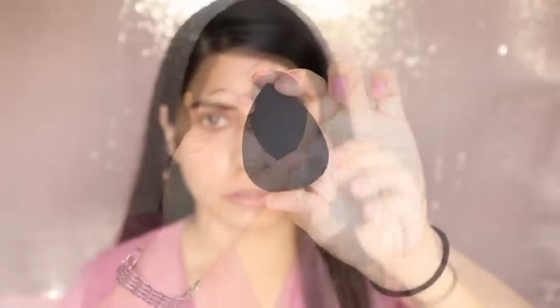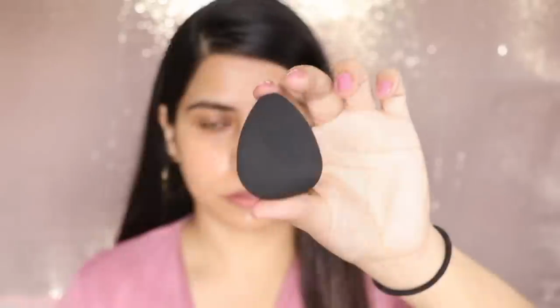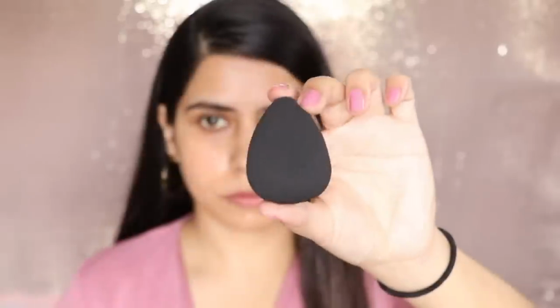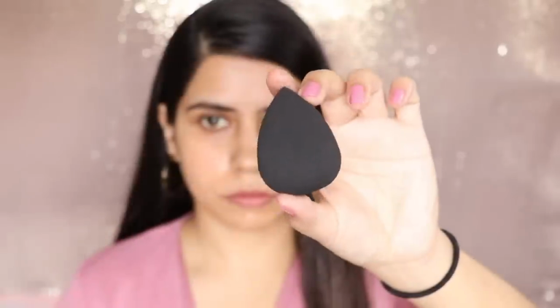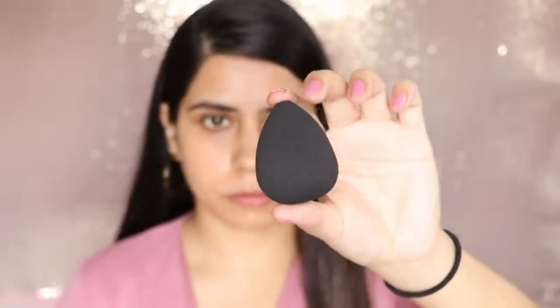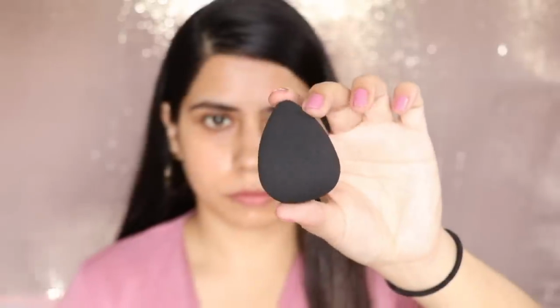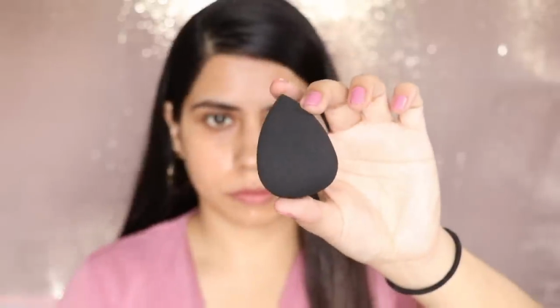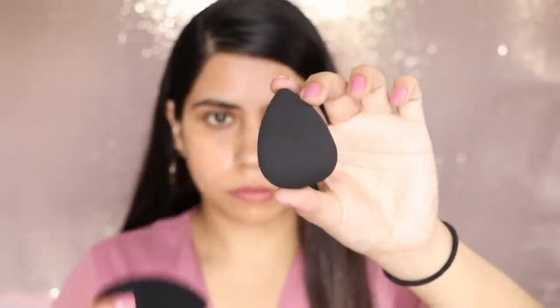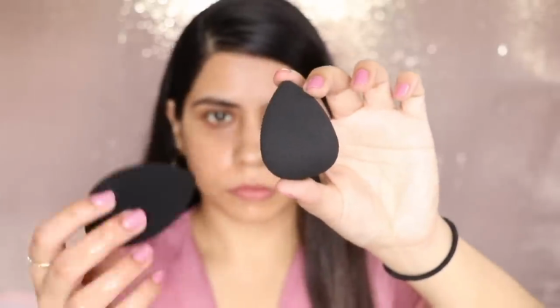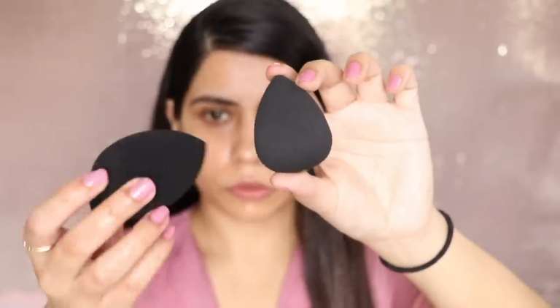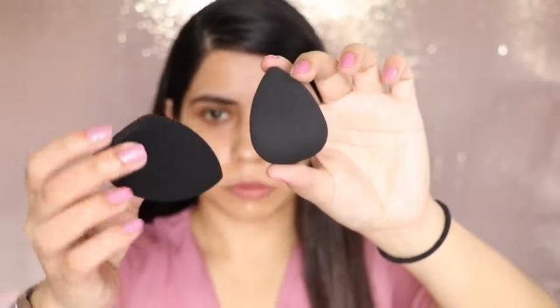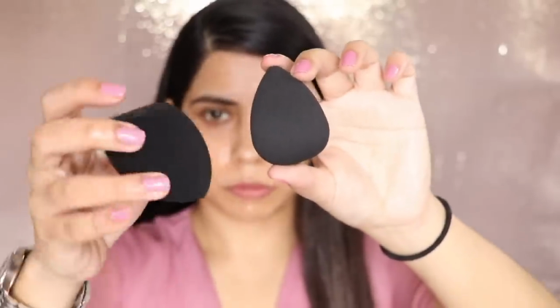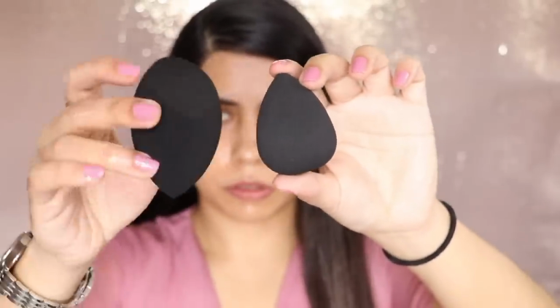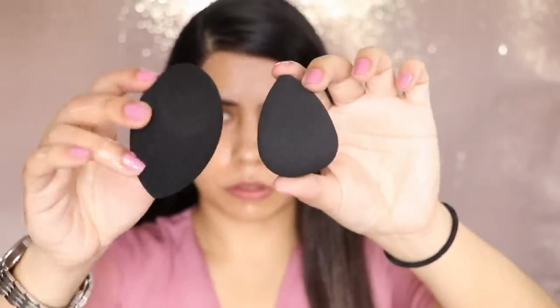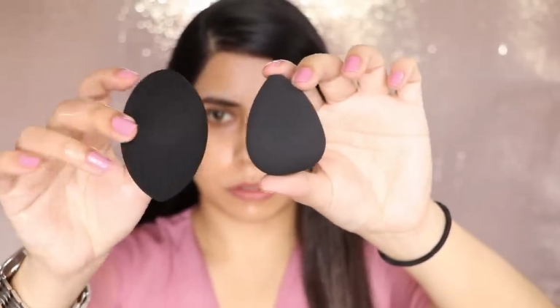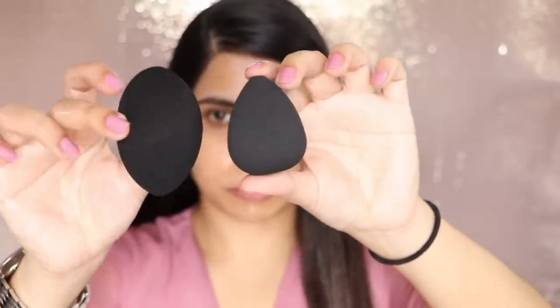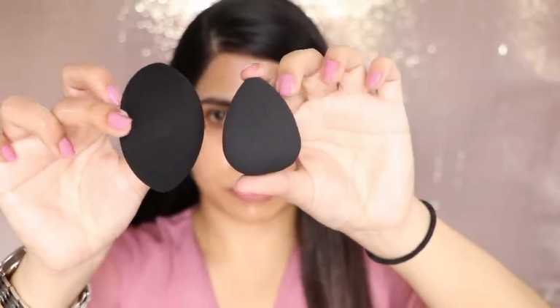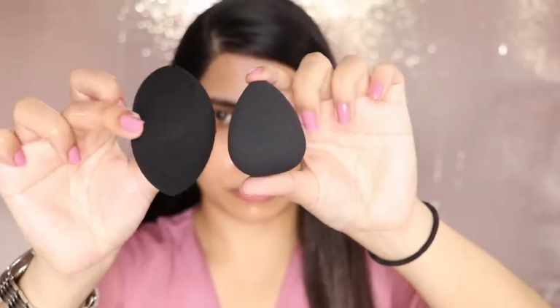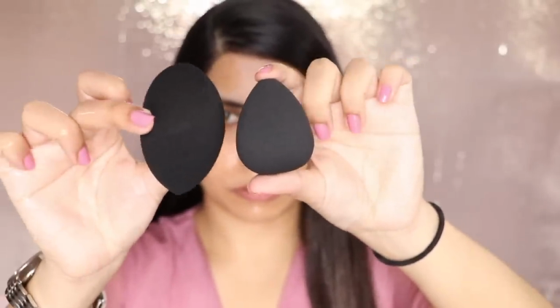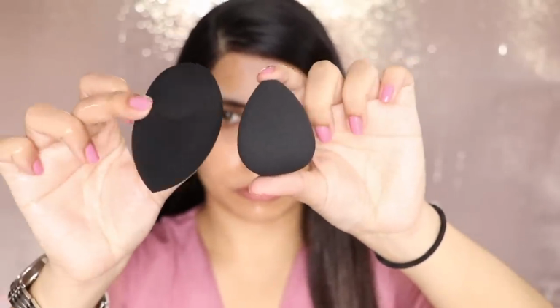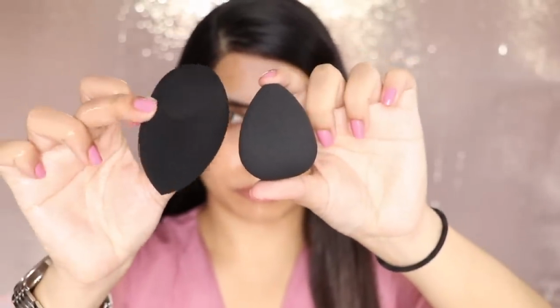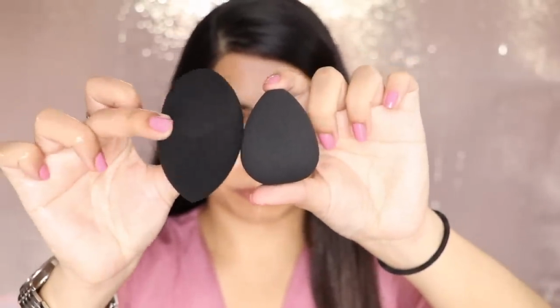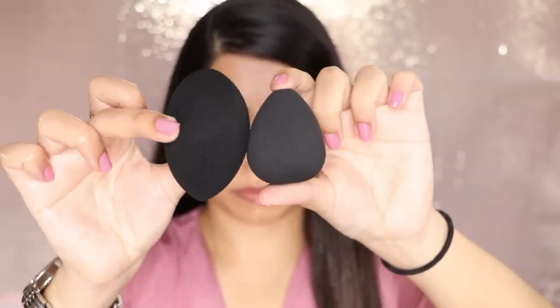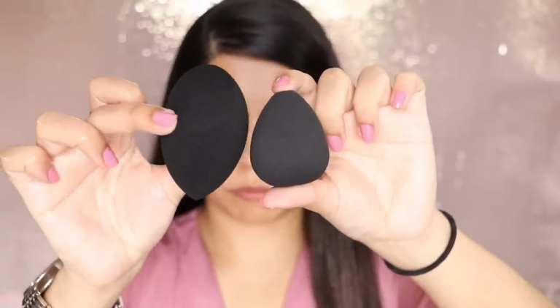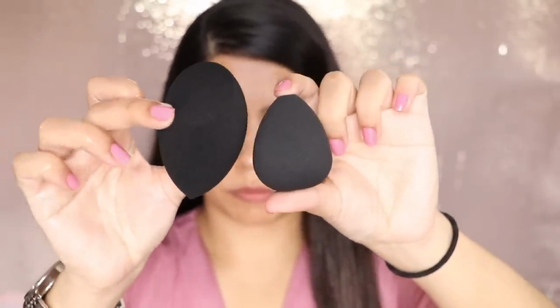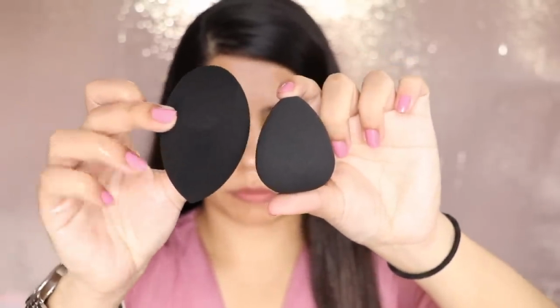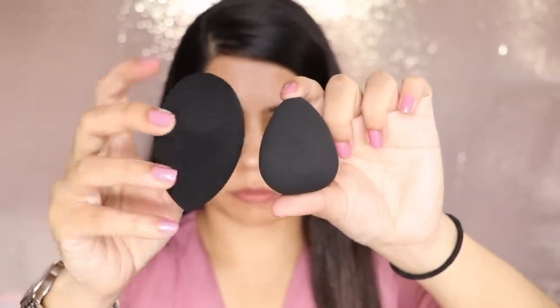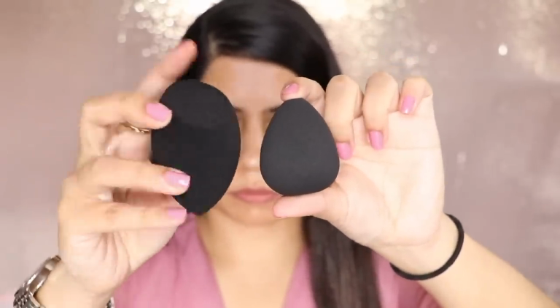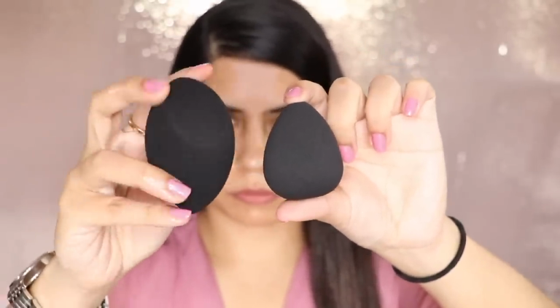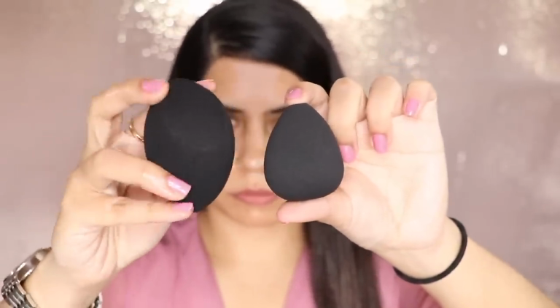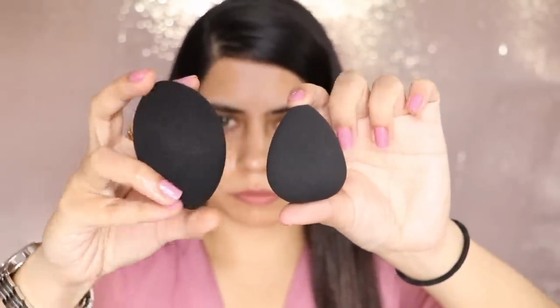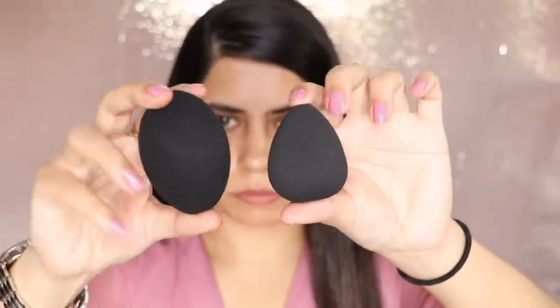The original size of the blender is enough, but when you wet it, it will grow in size.